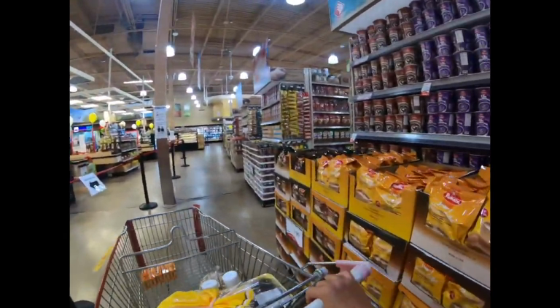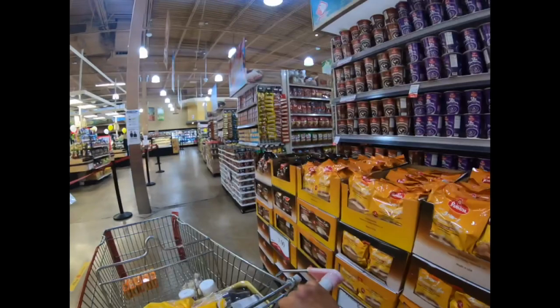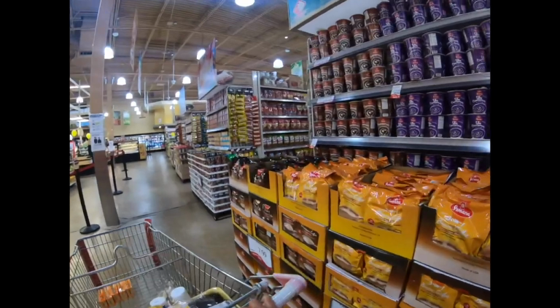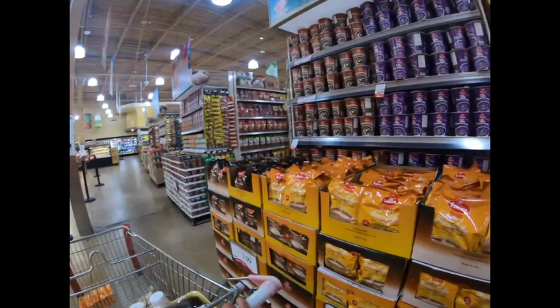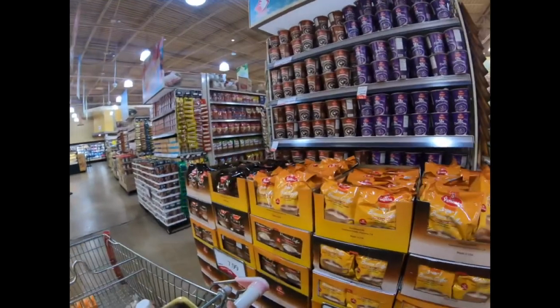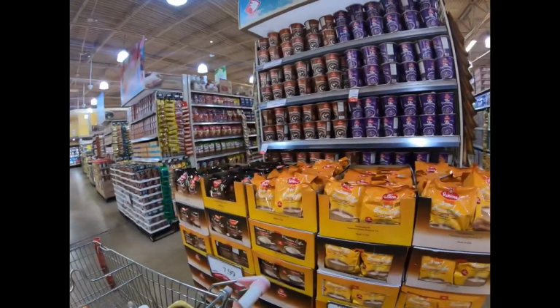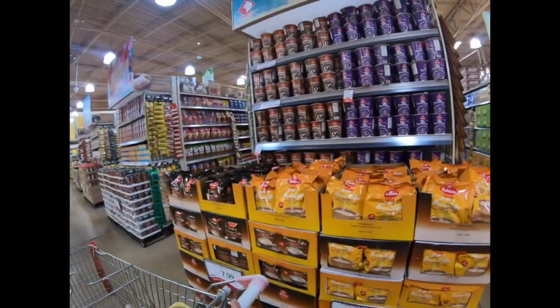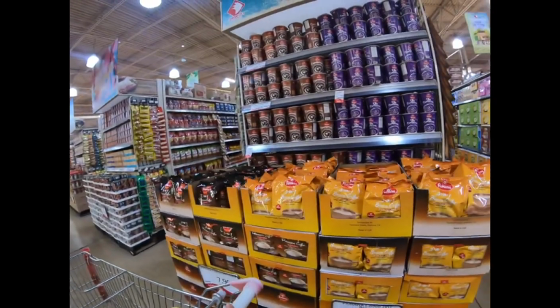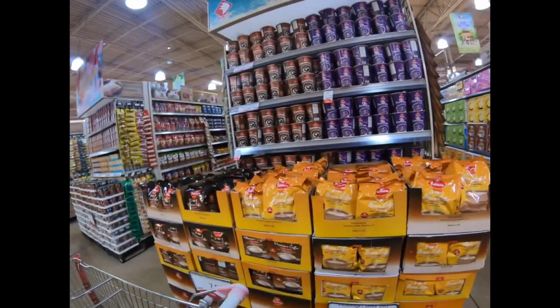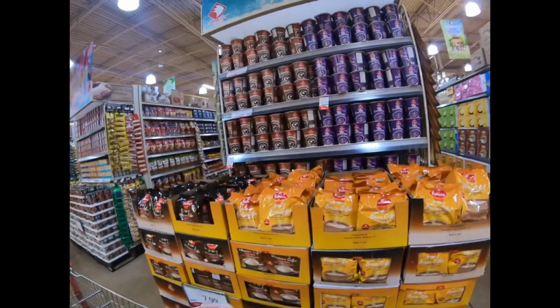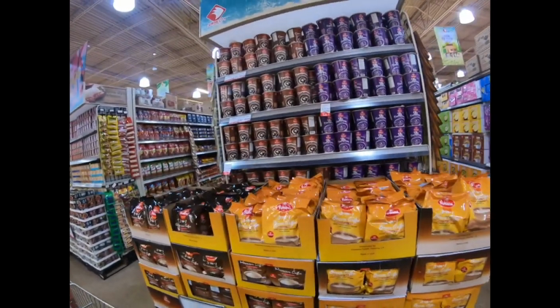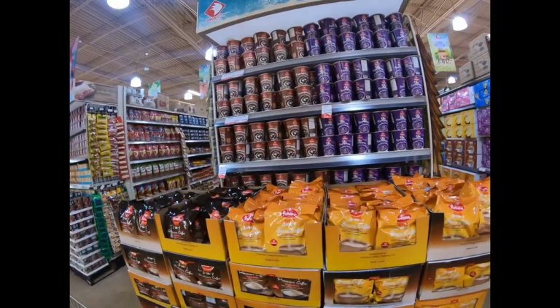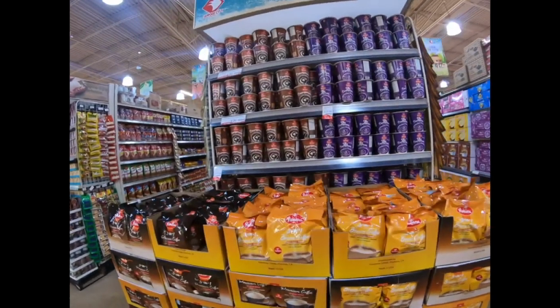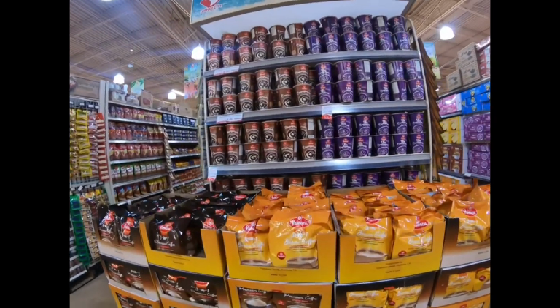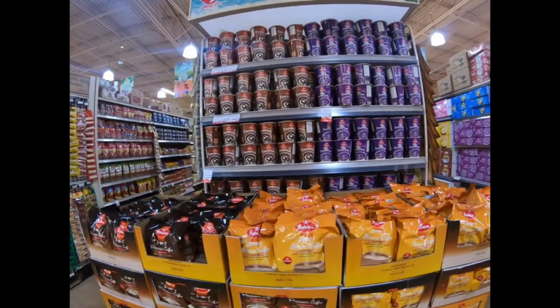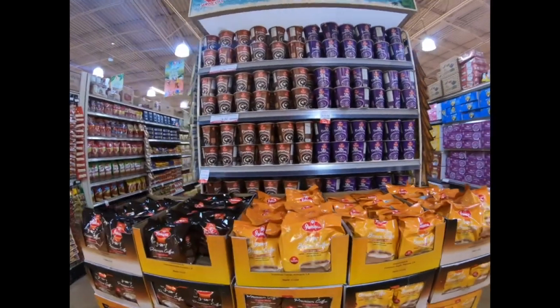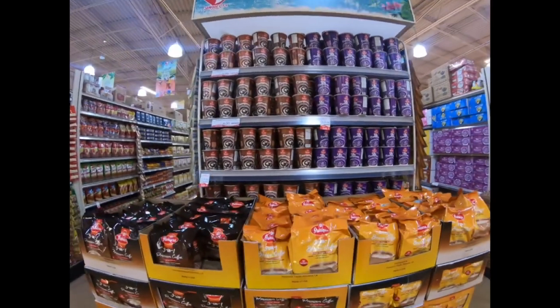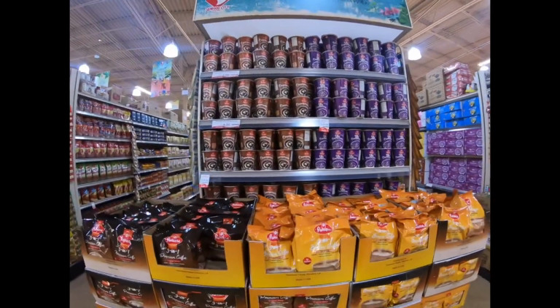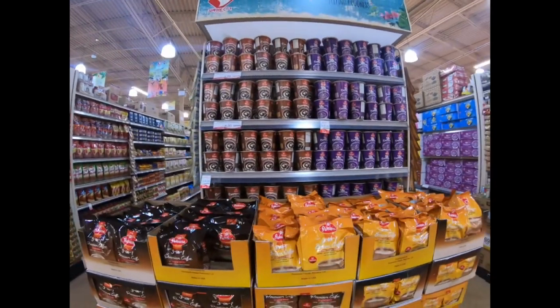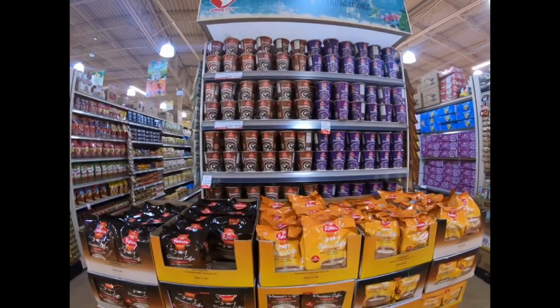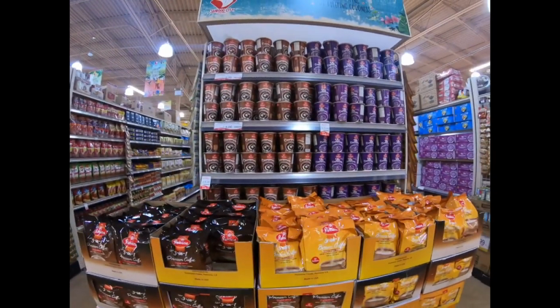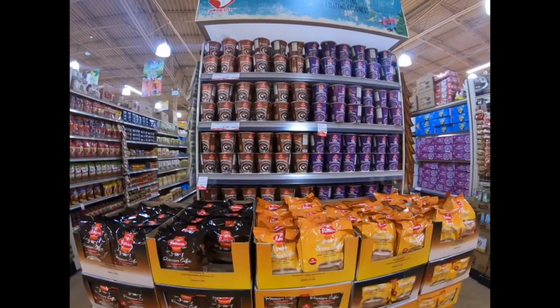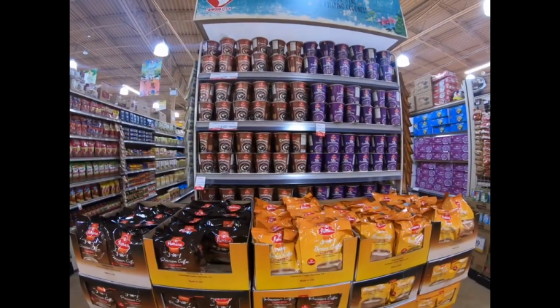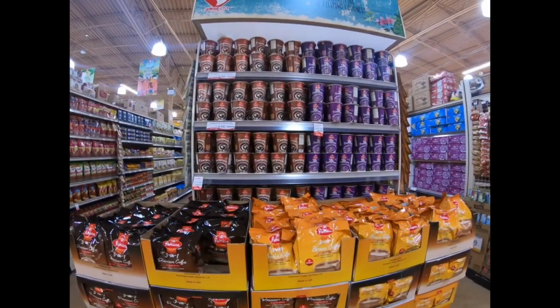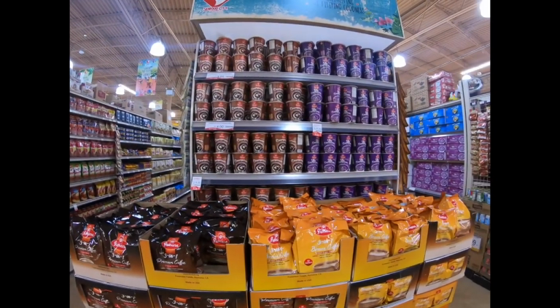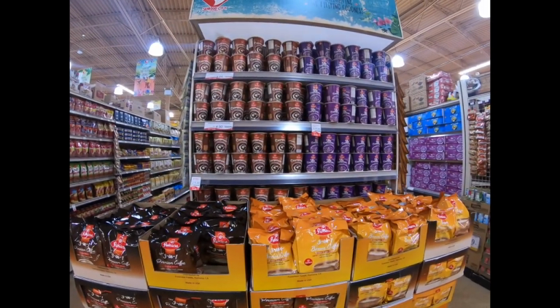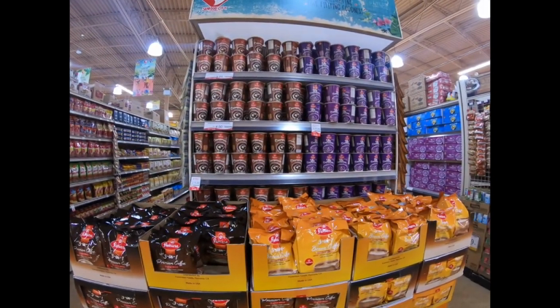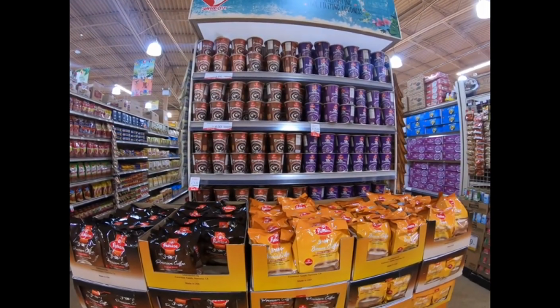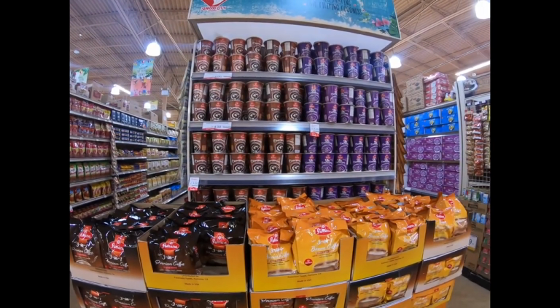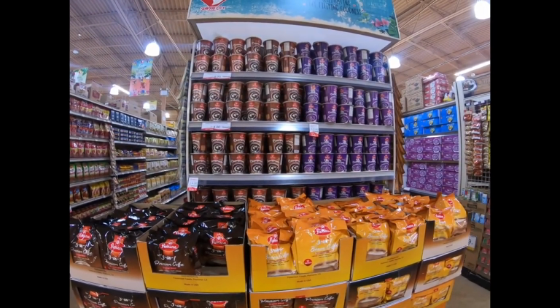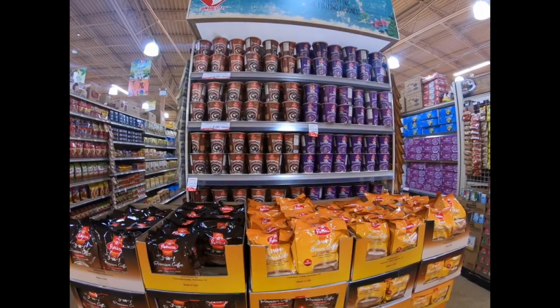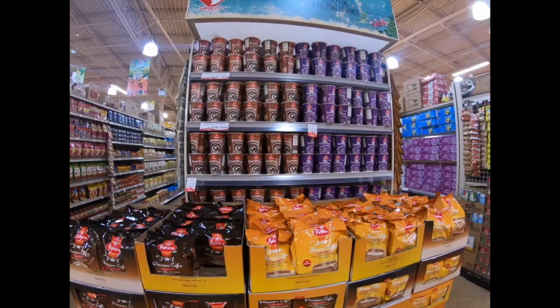They have different kinds of coffee here — ube, champurado.